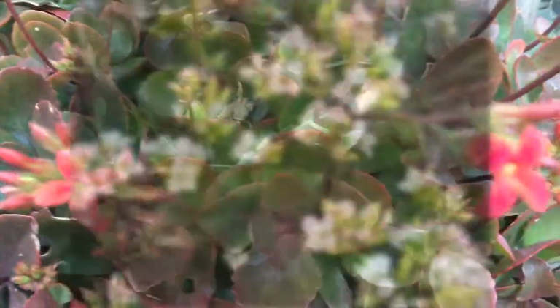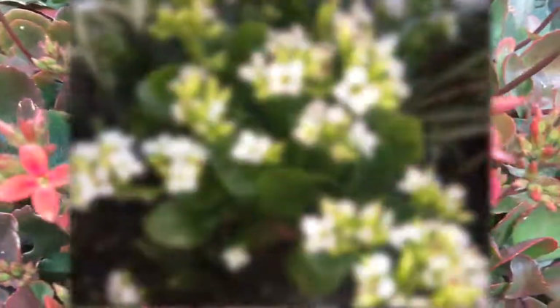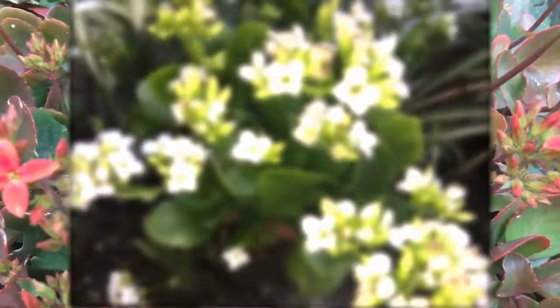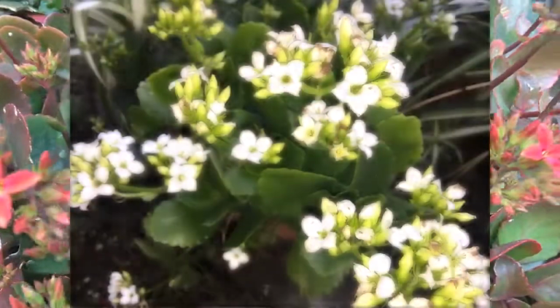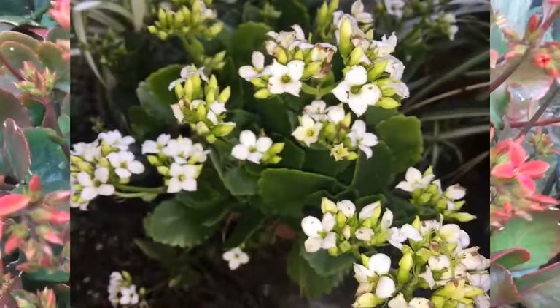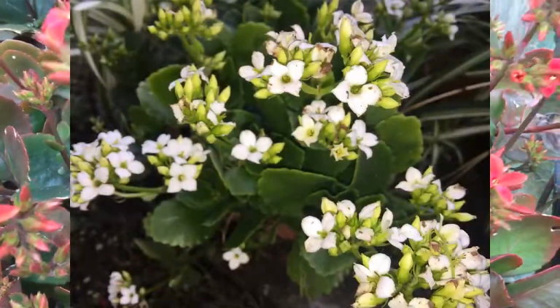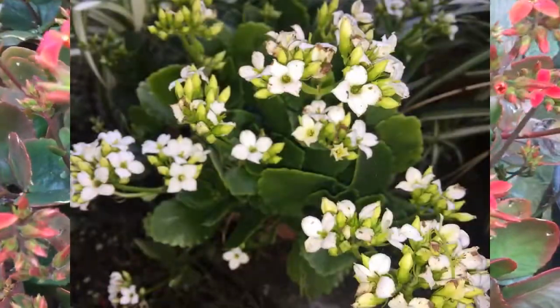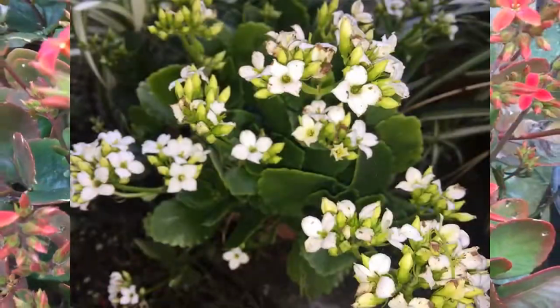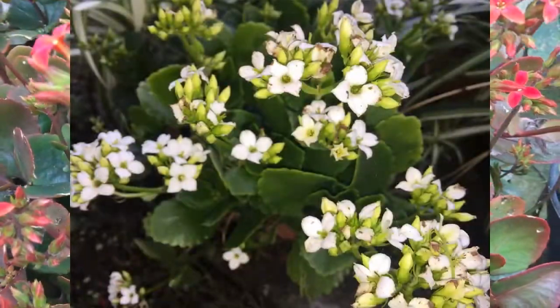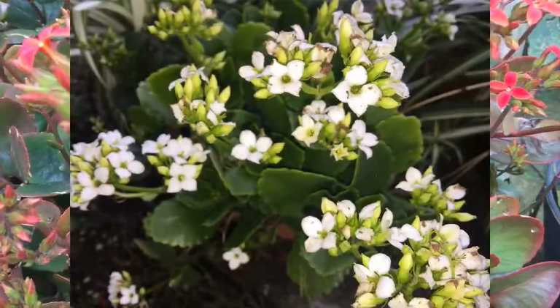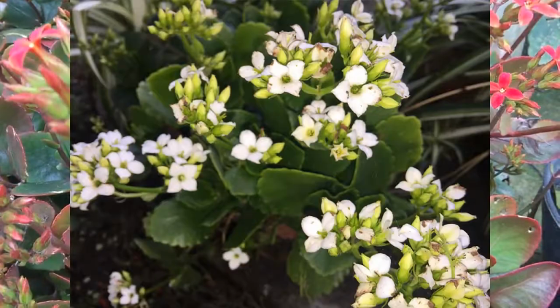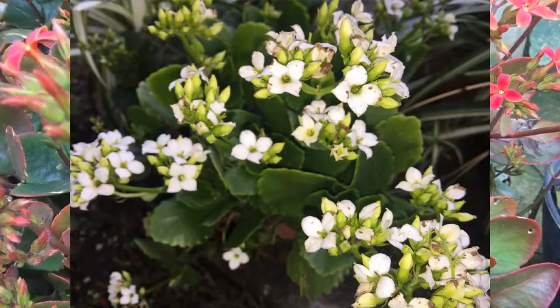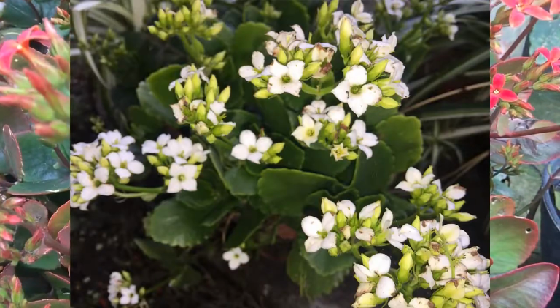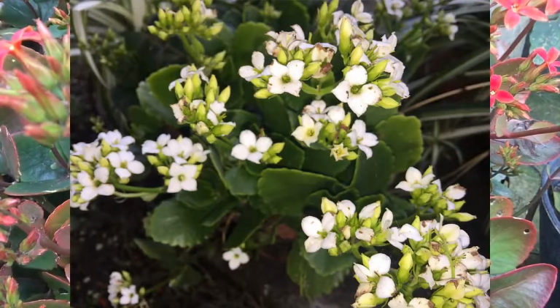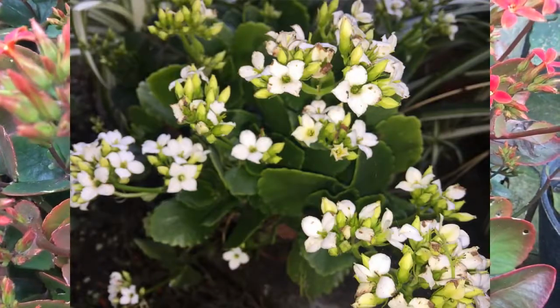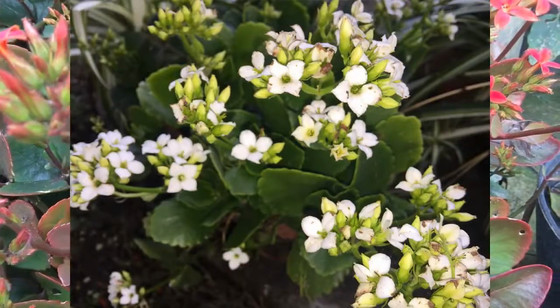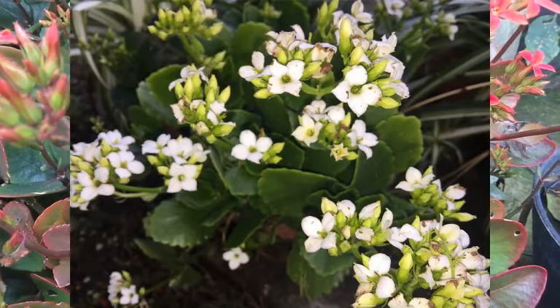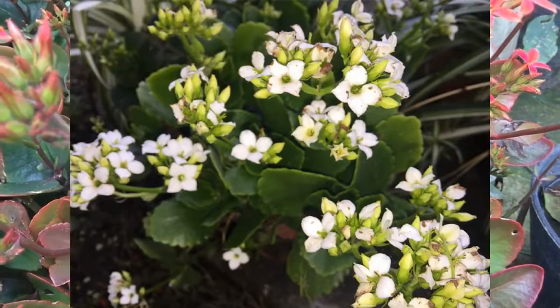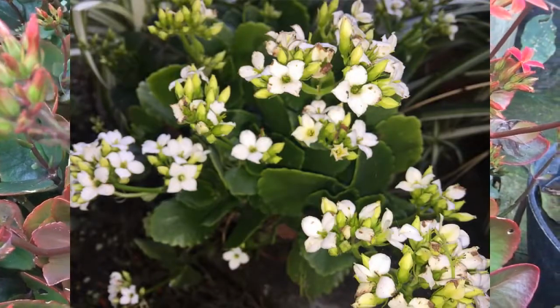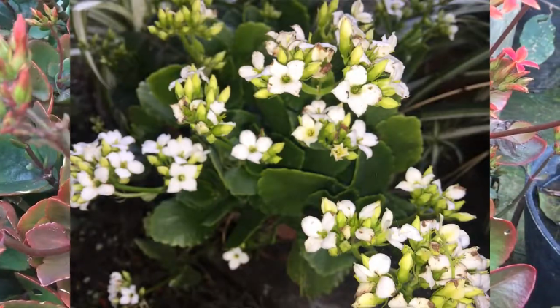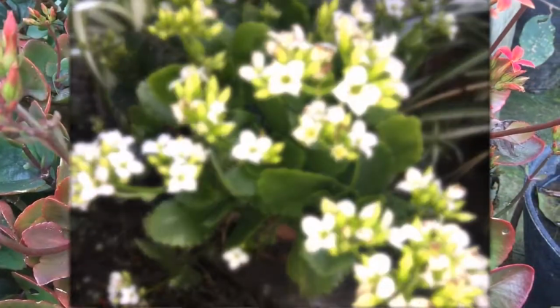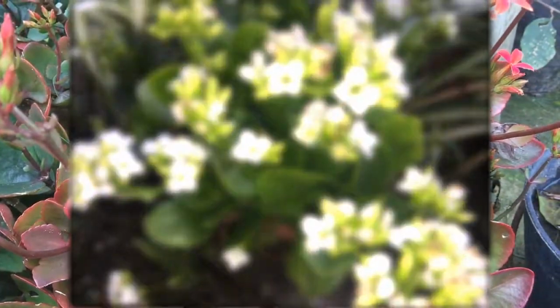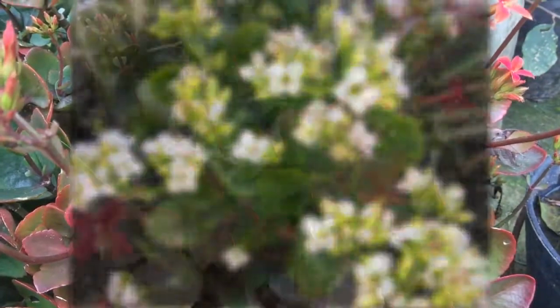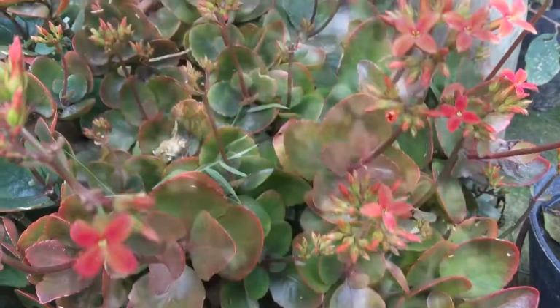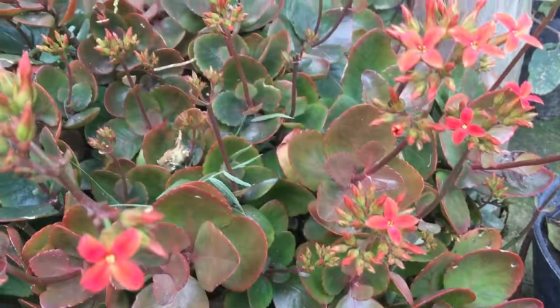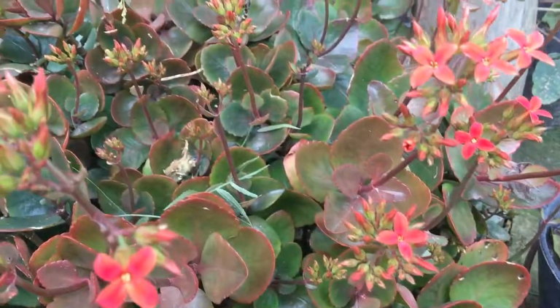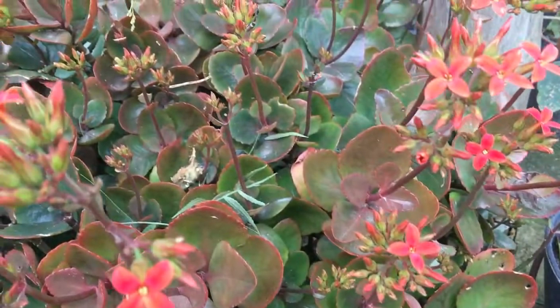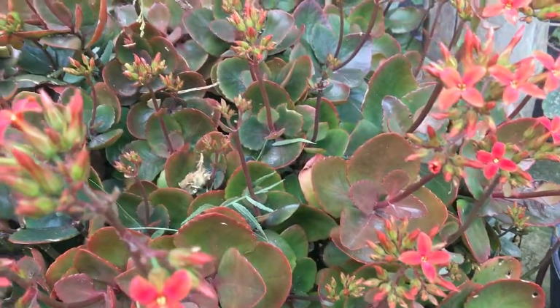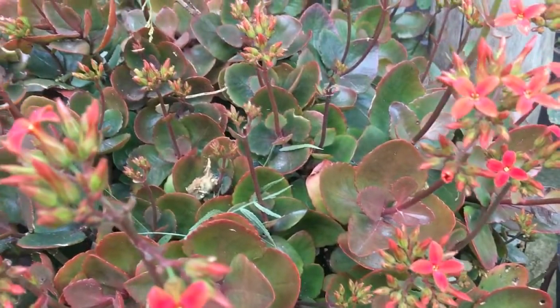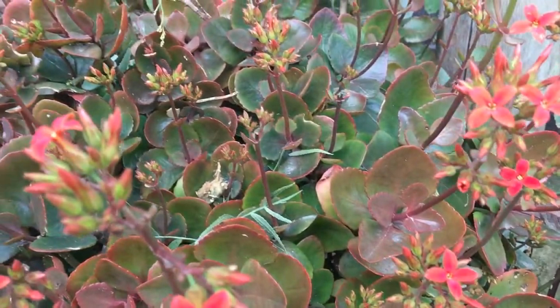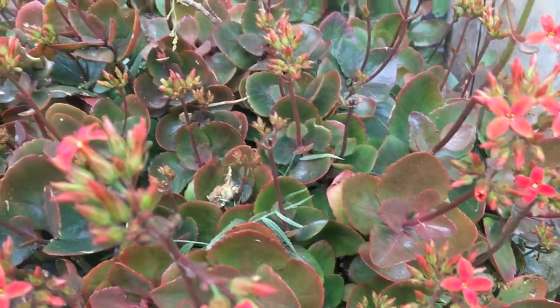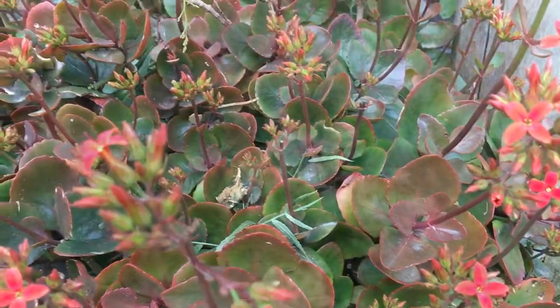Su multiplicación puede ser por medio de semillas, aunque la más común y fácil es por medio de hojas y esquejes.